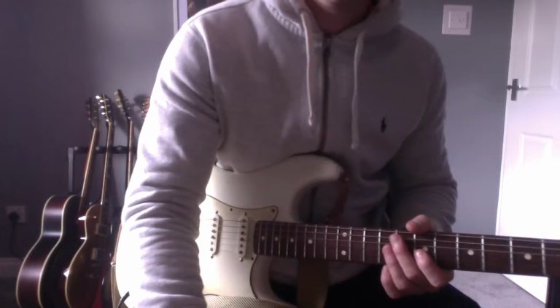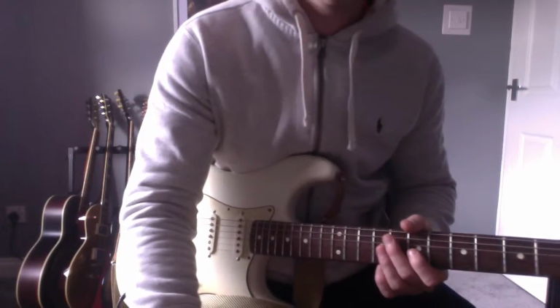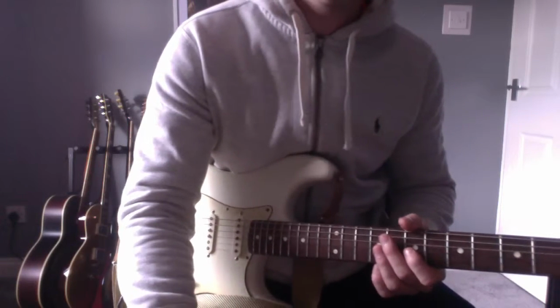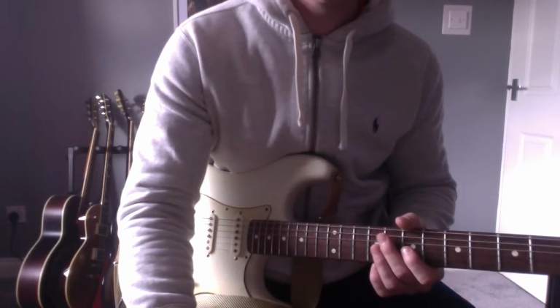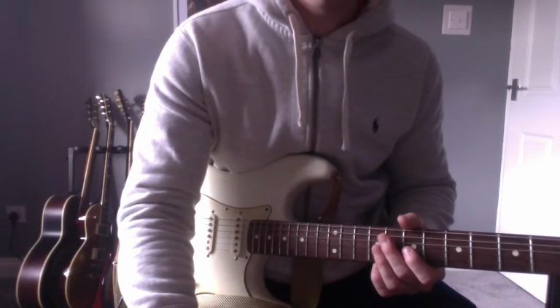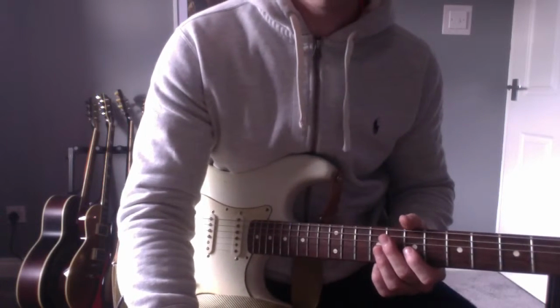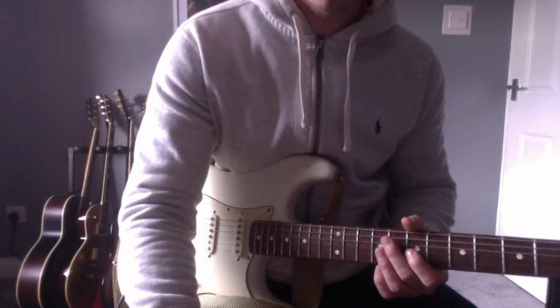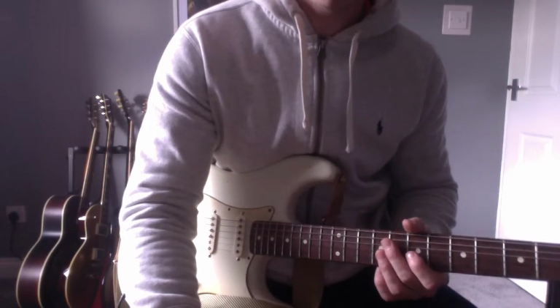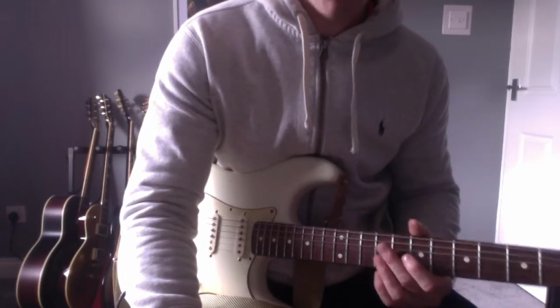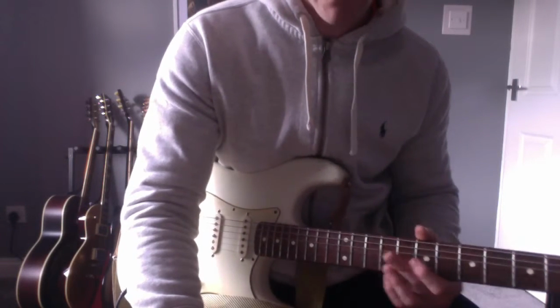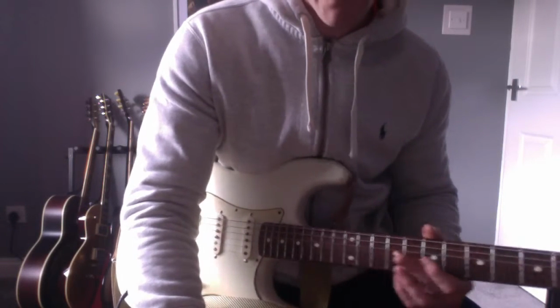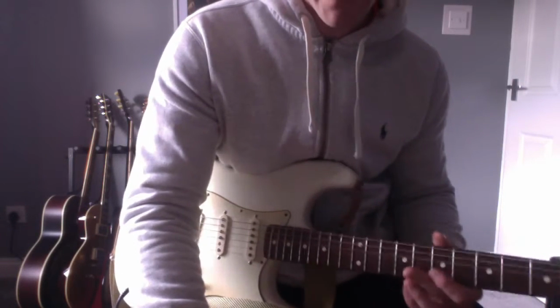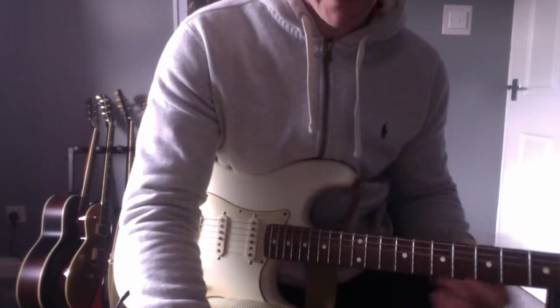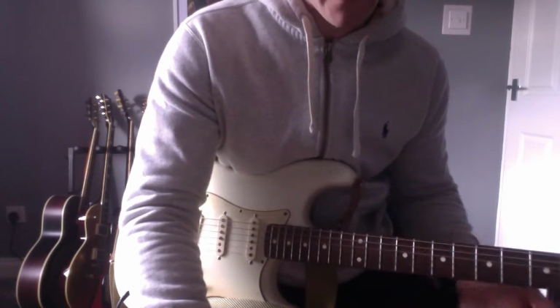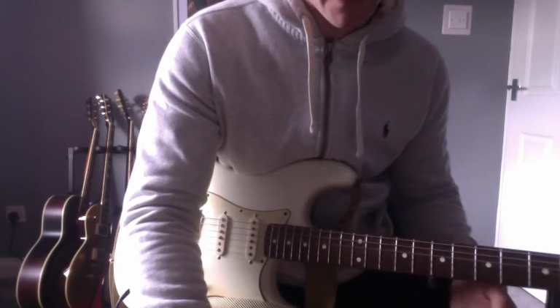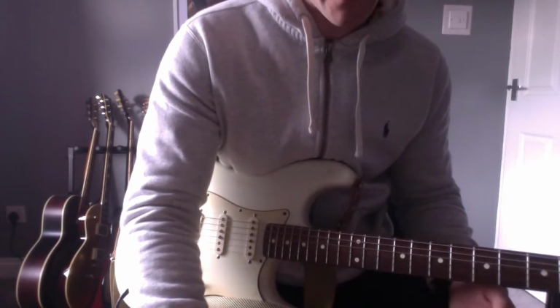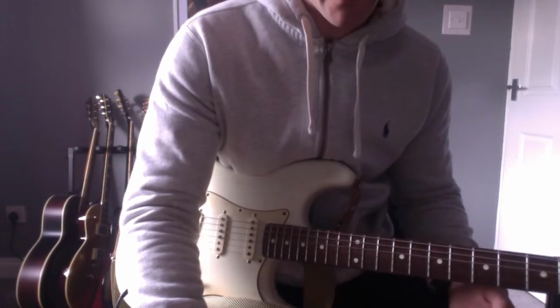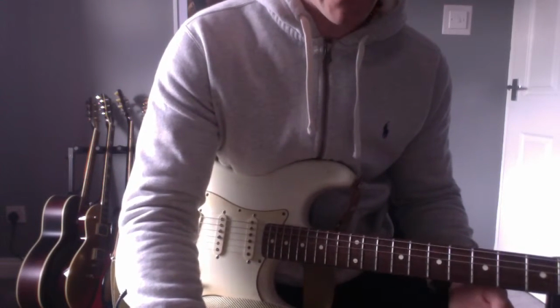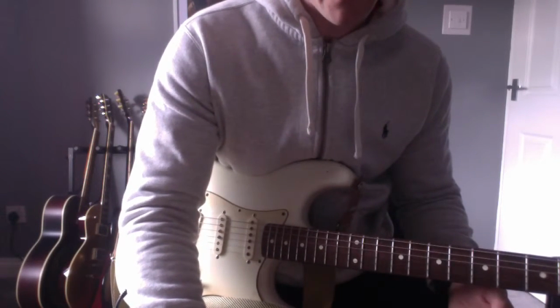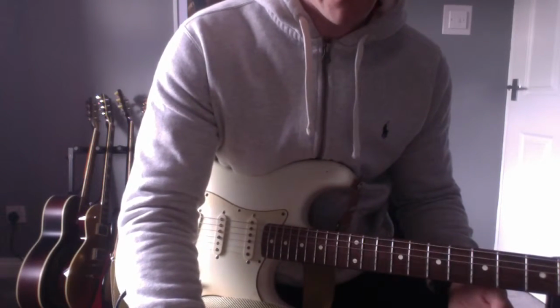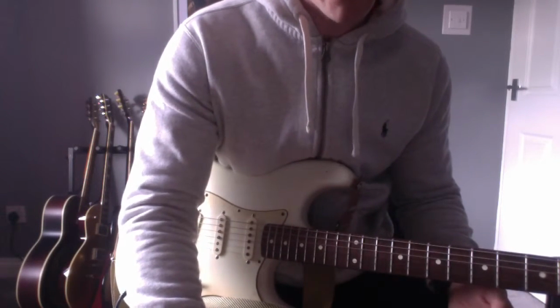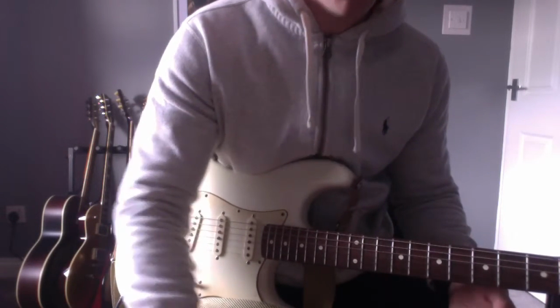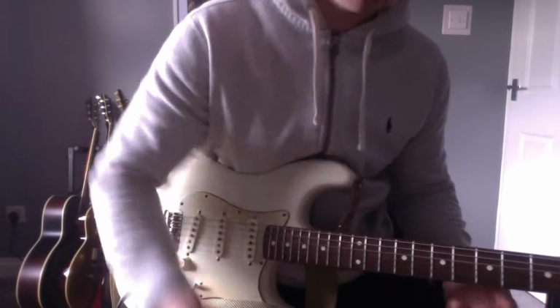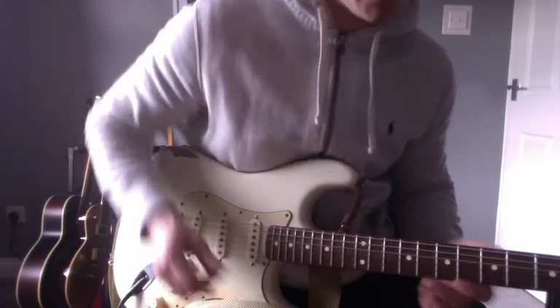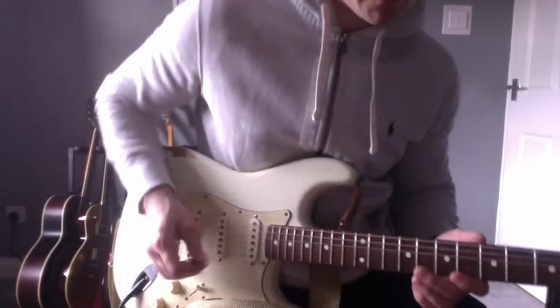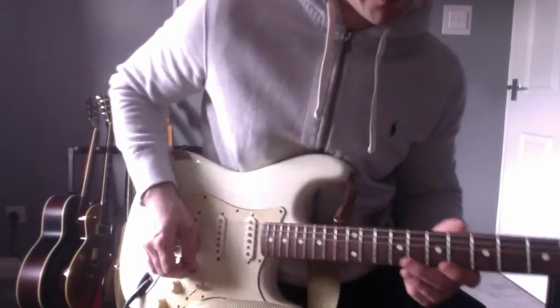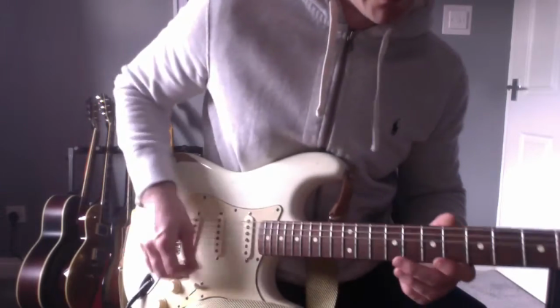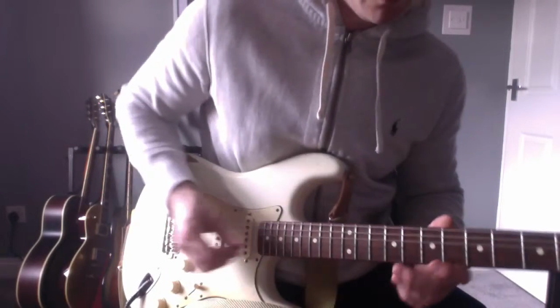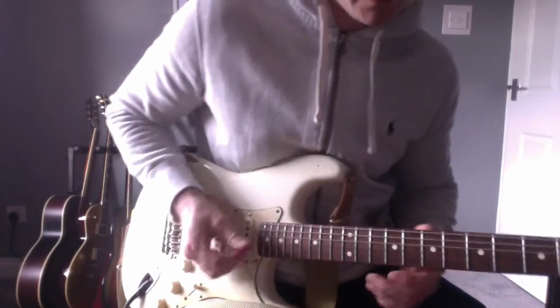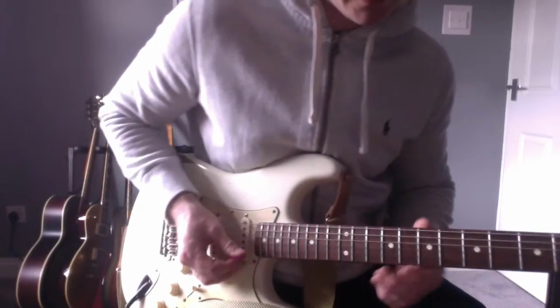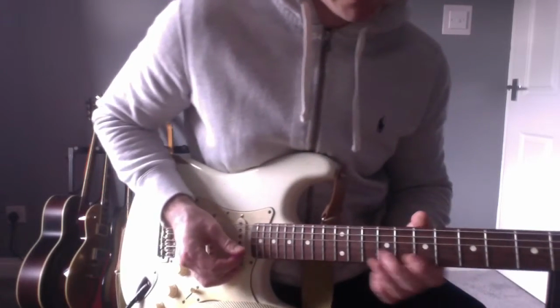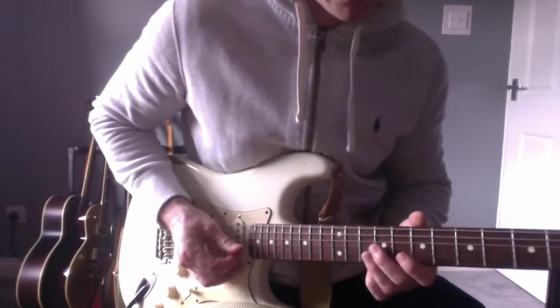Hiya, I've got another bite-sized blues lick for you today. I'm going to show you a Steve Ray Vaughan lick from the song Scuttlebutton that goes like this.